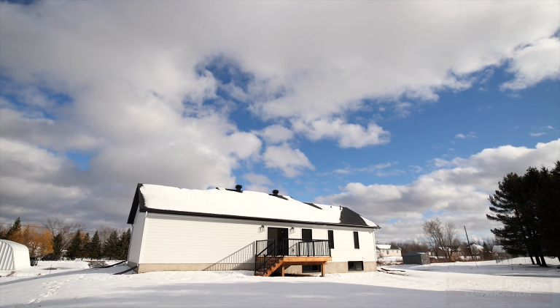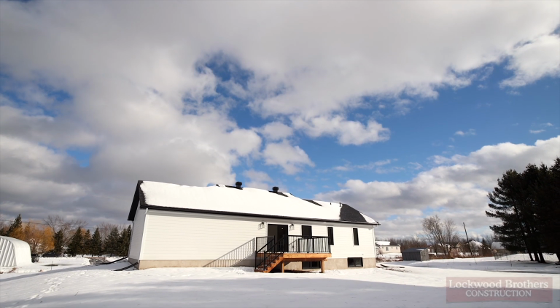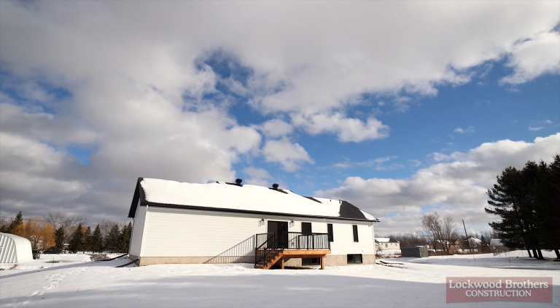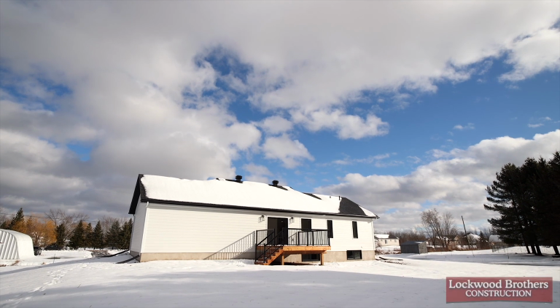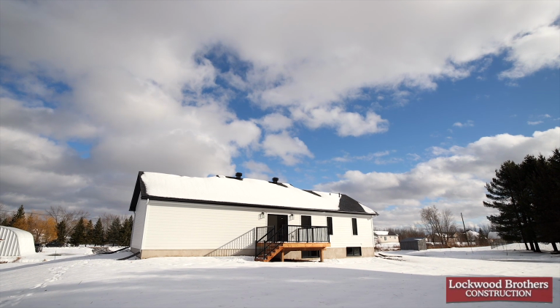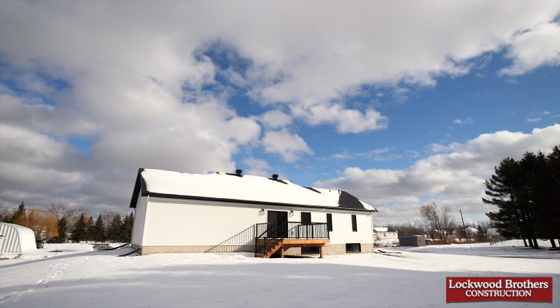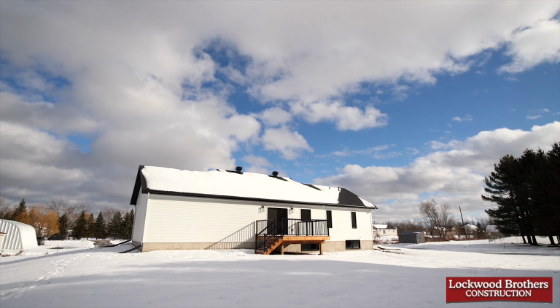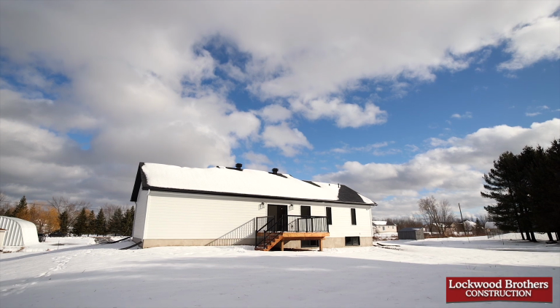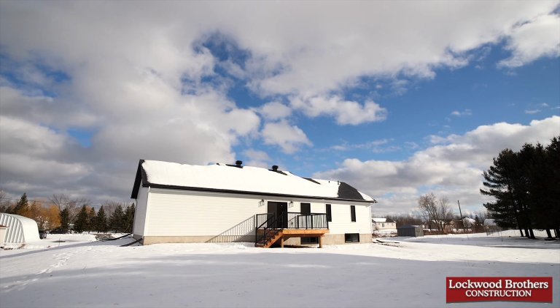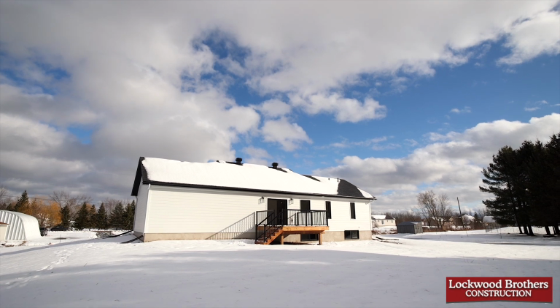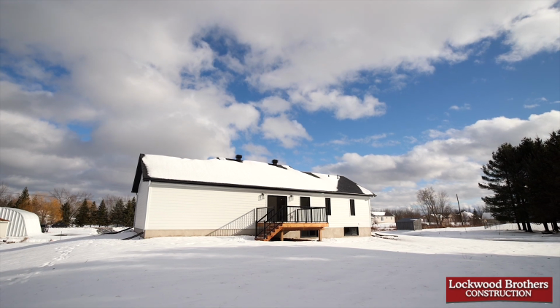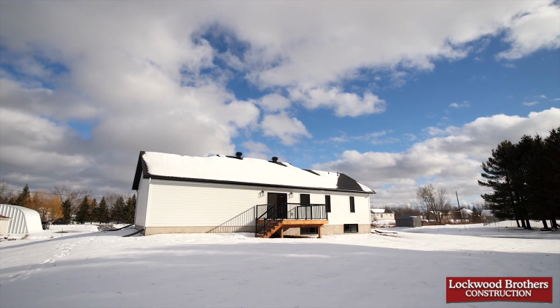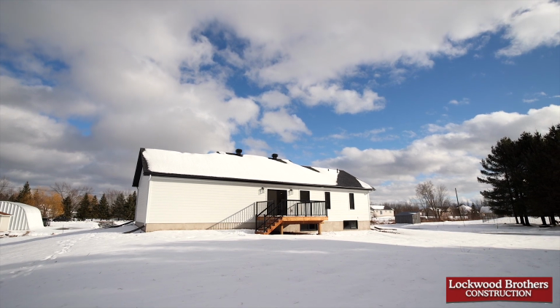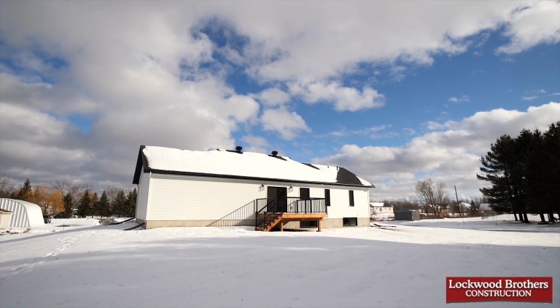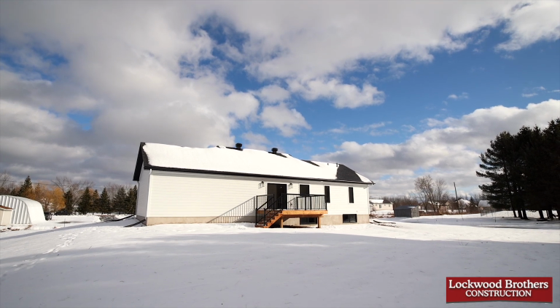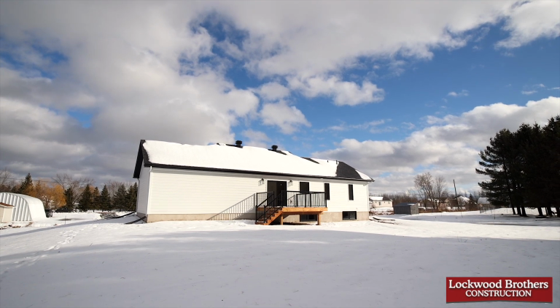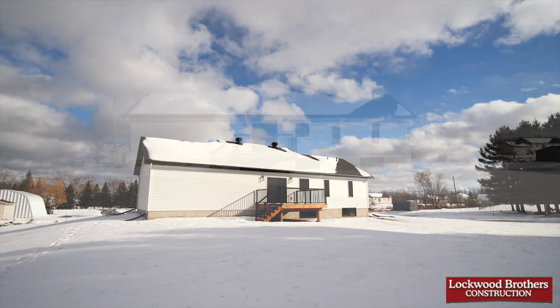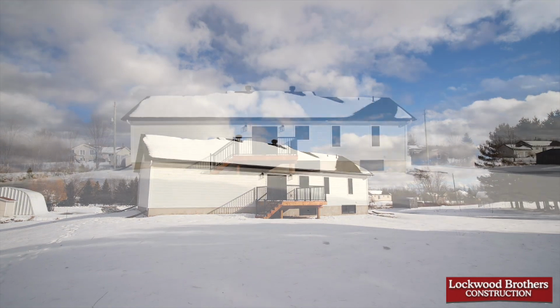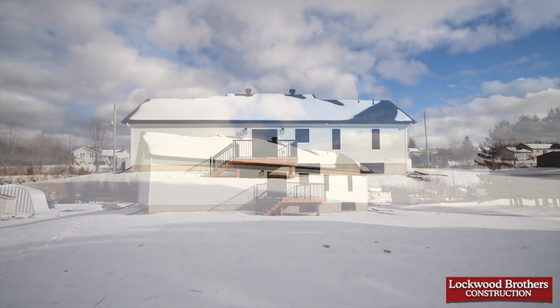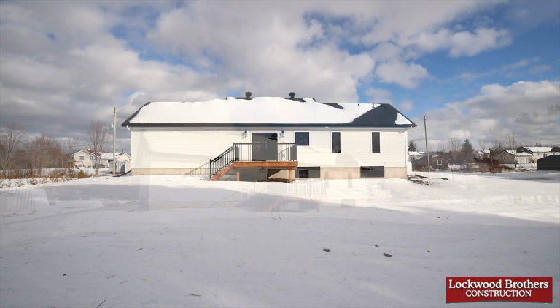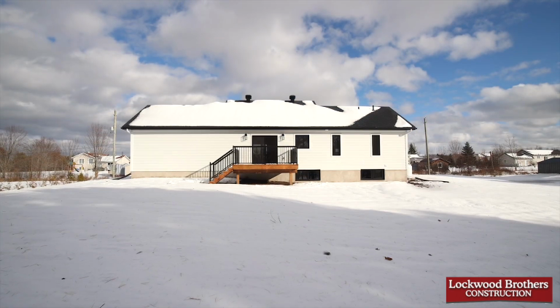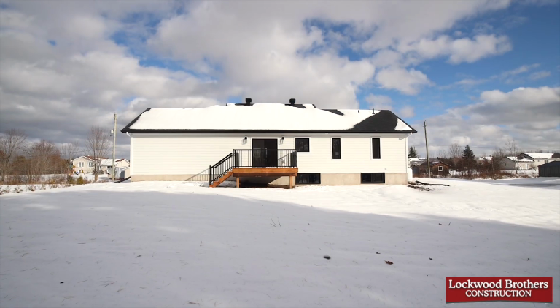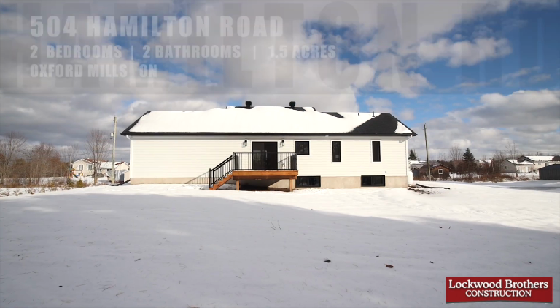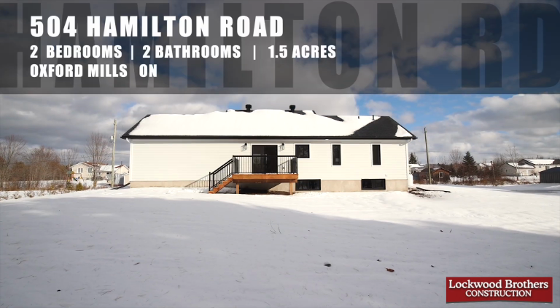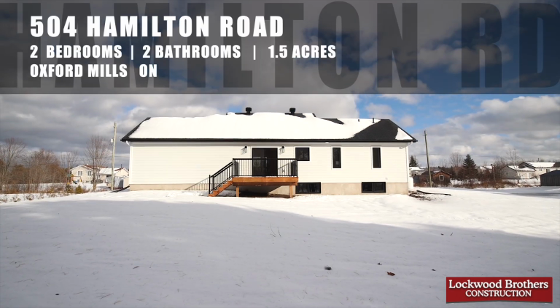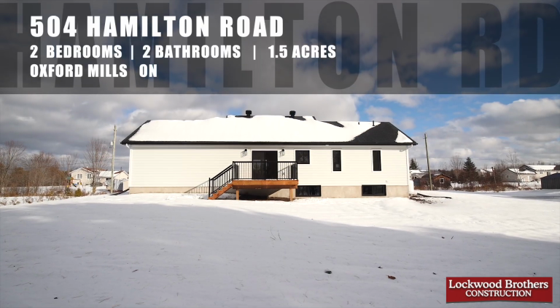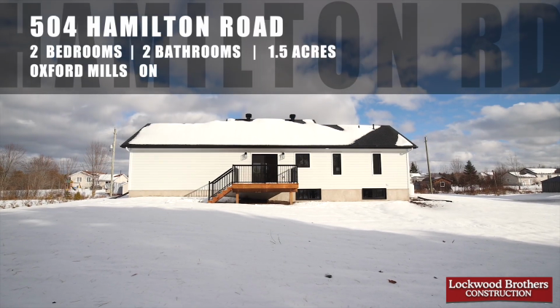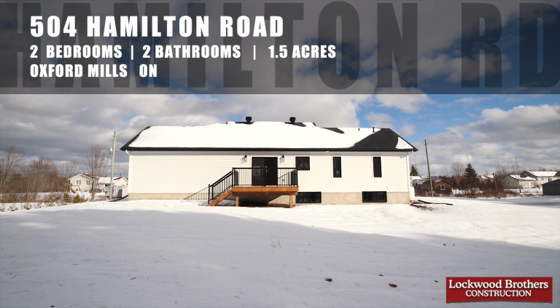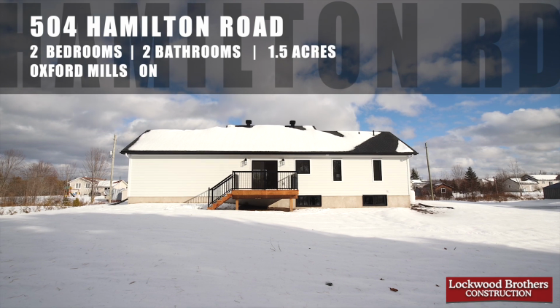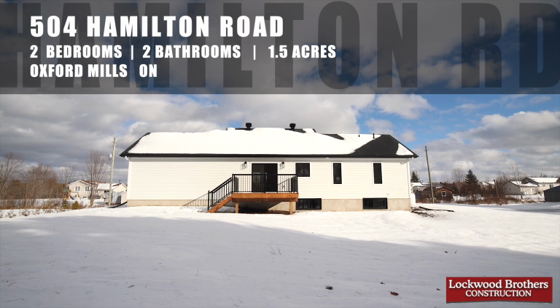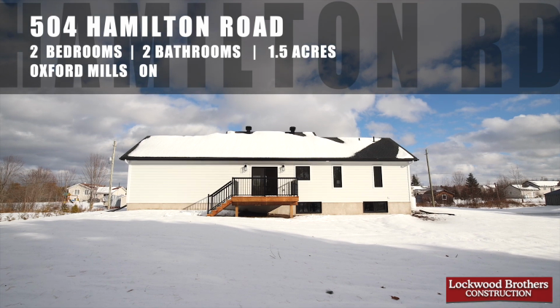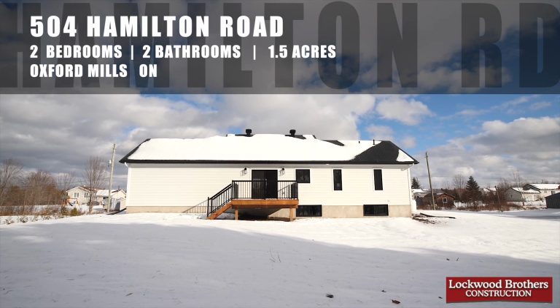With Lockwood Brothers construction you get a top quality home and an award-winning after-sales team. What are you waiting for? Book your viewing today.